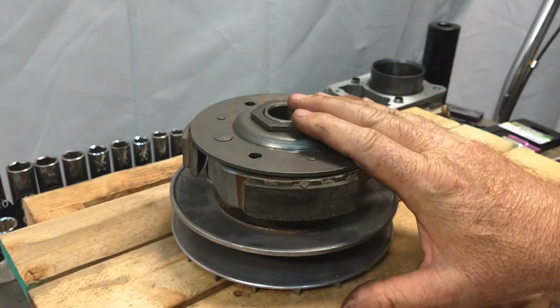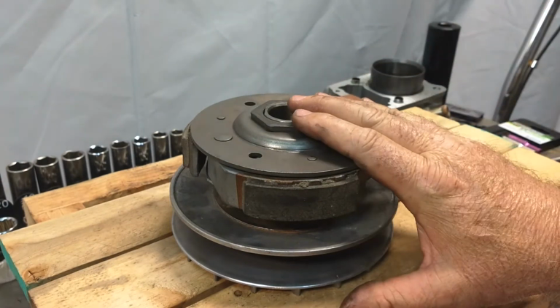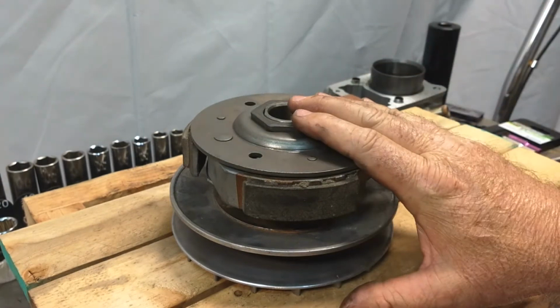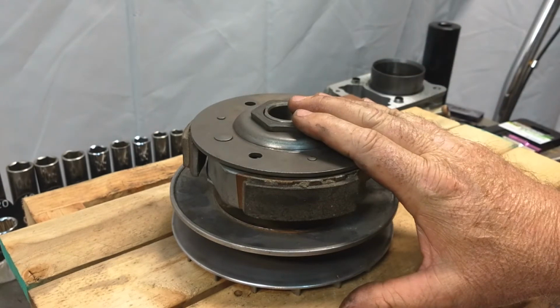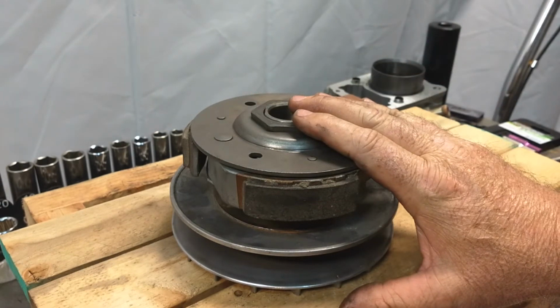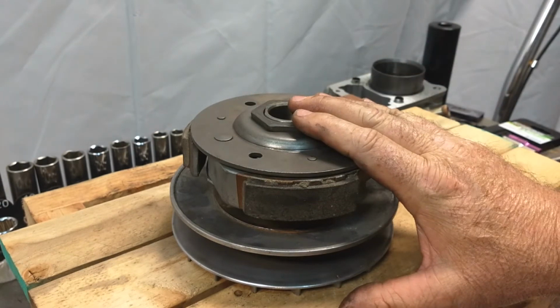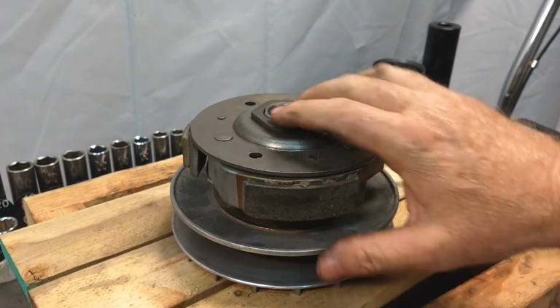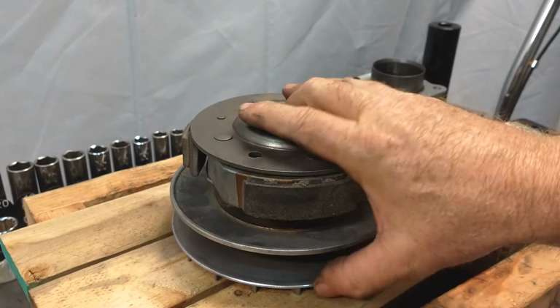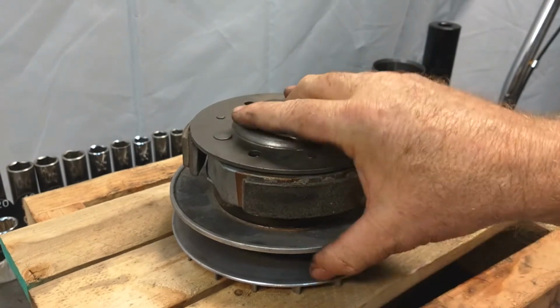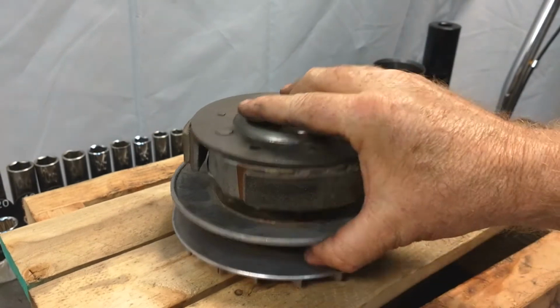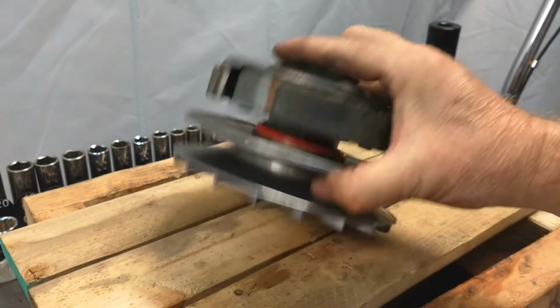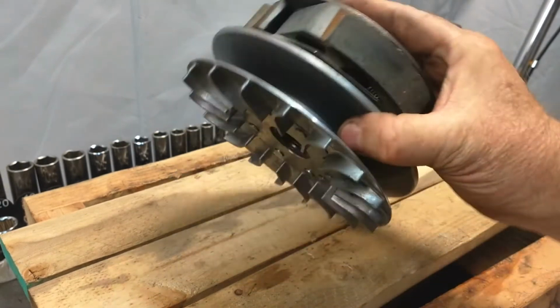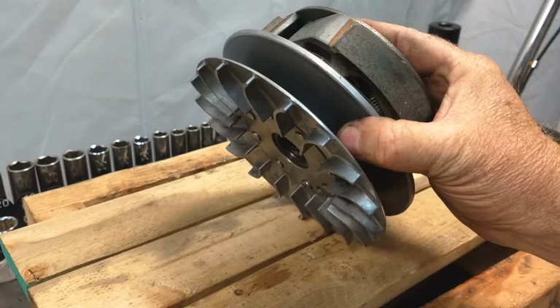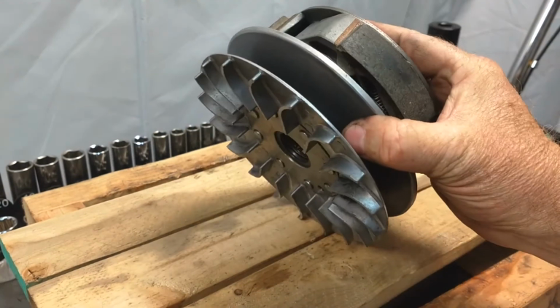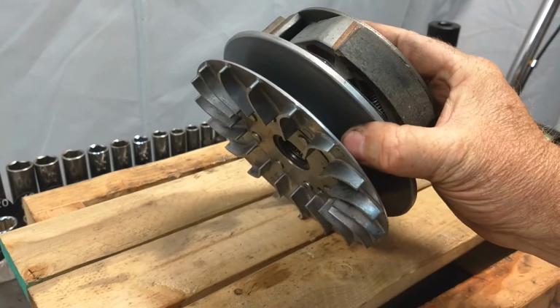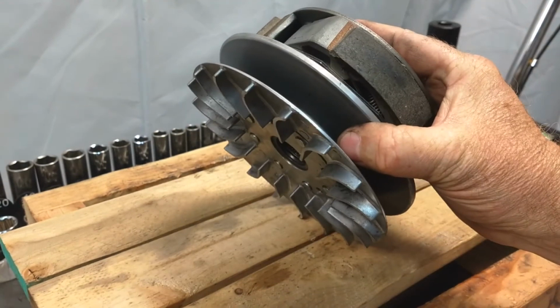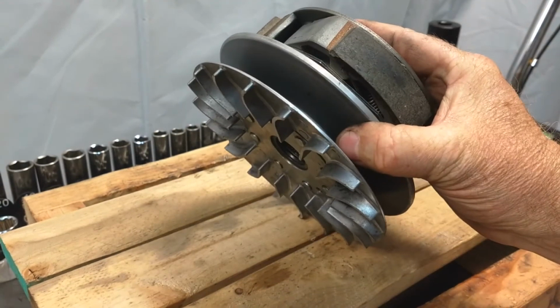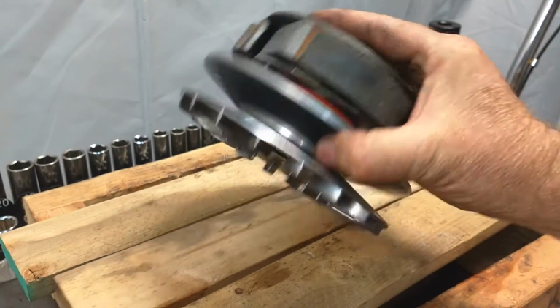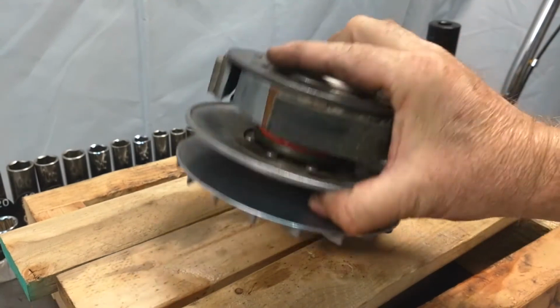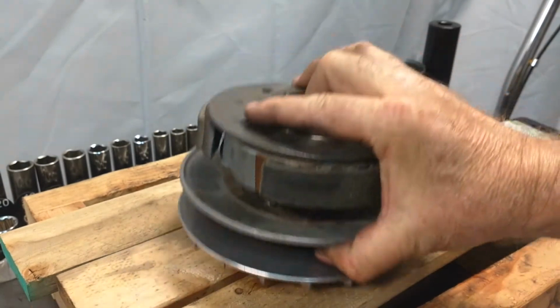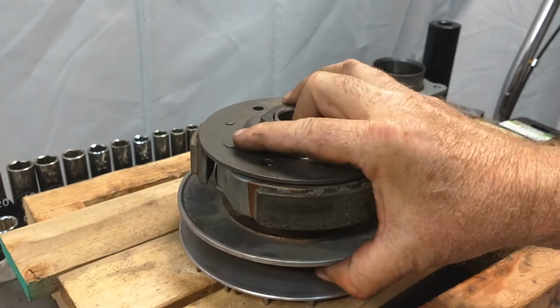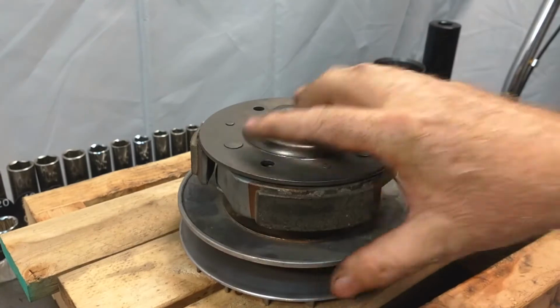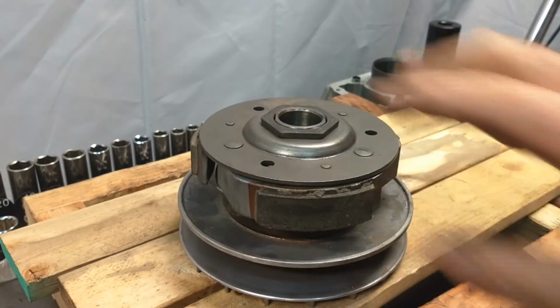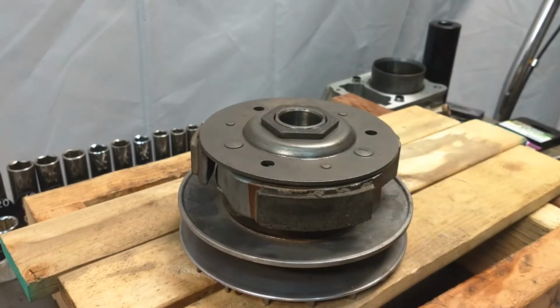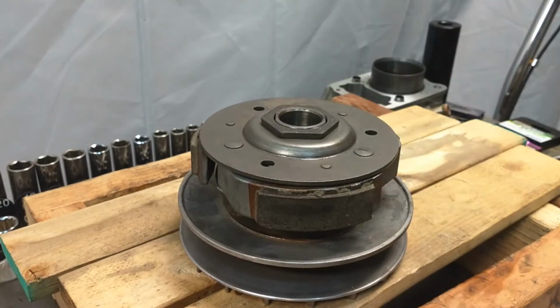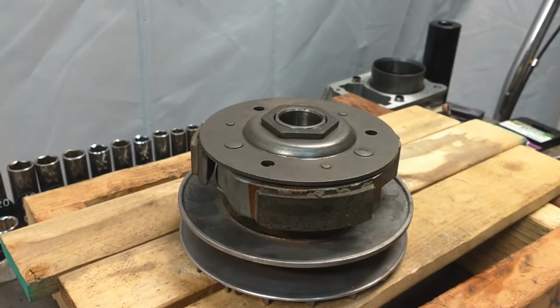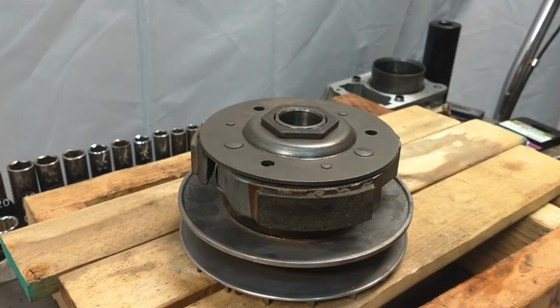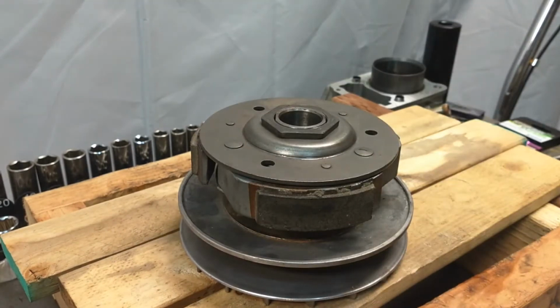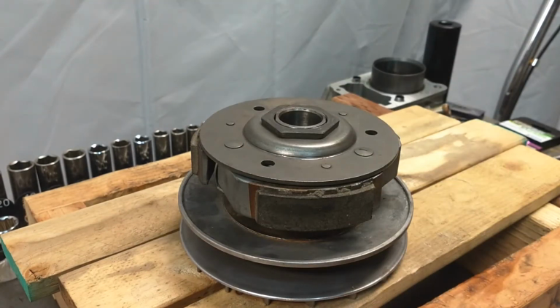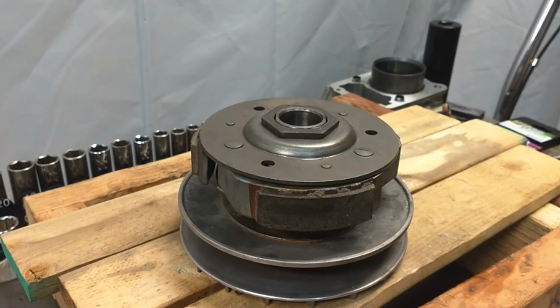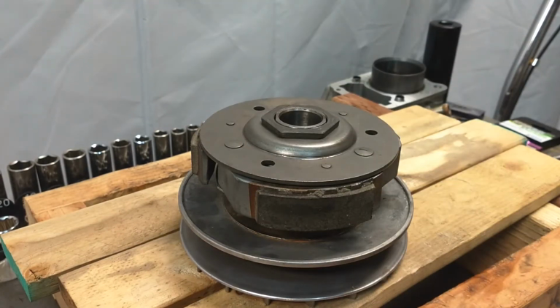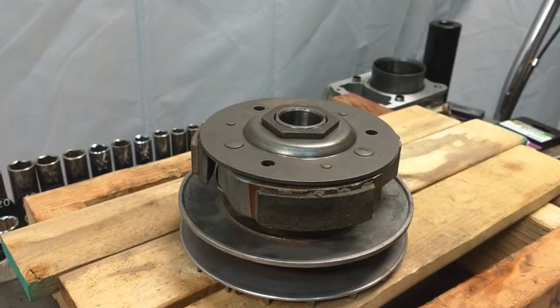That's how you change the torque spring in your clutch. Thanks for watching and have a great day.